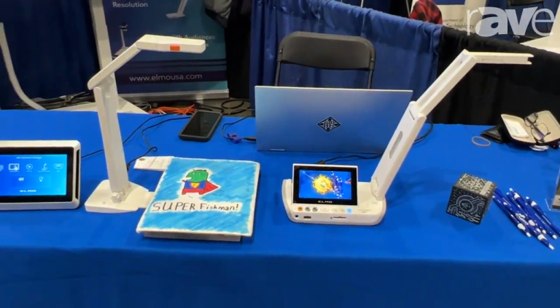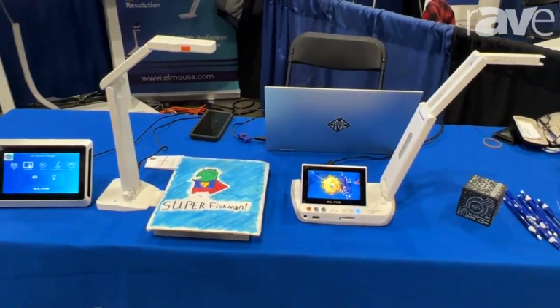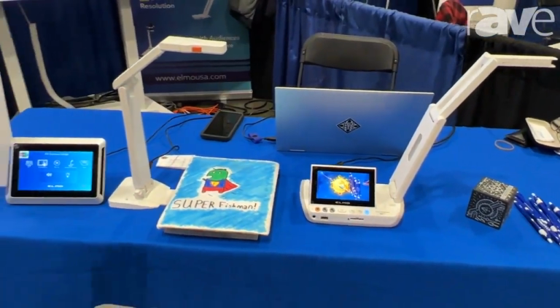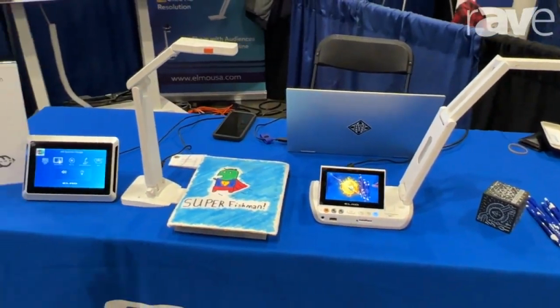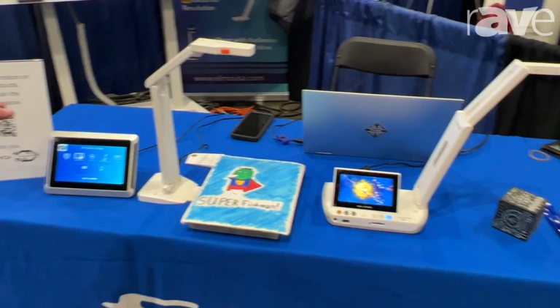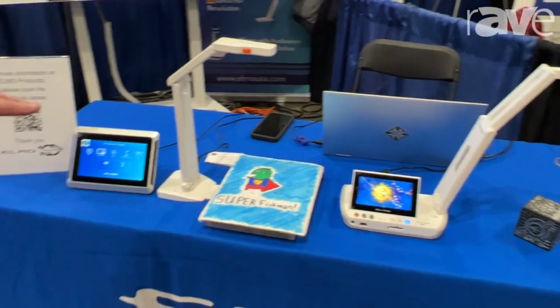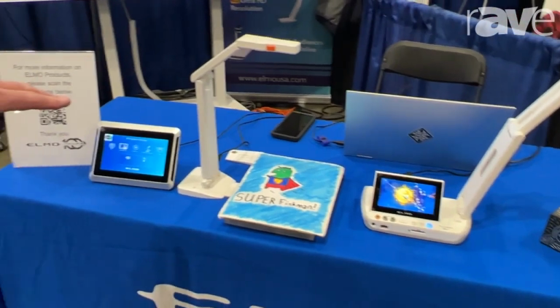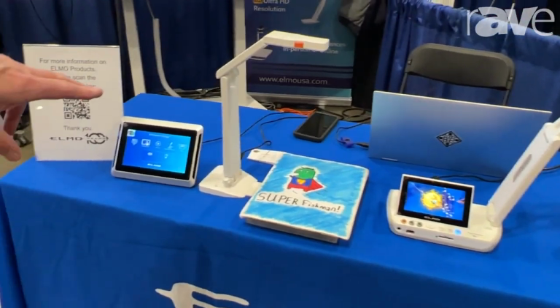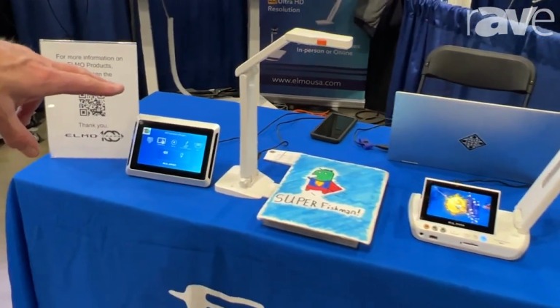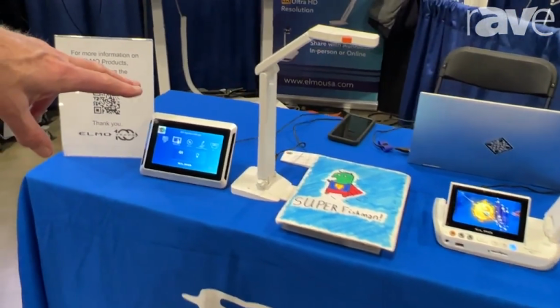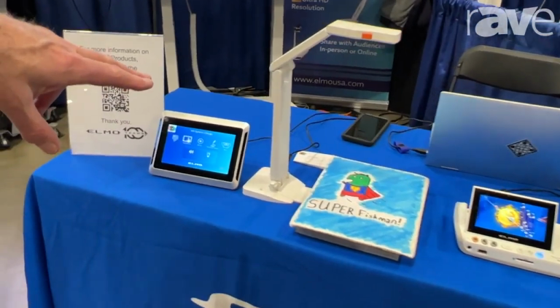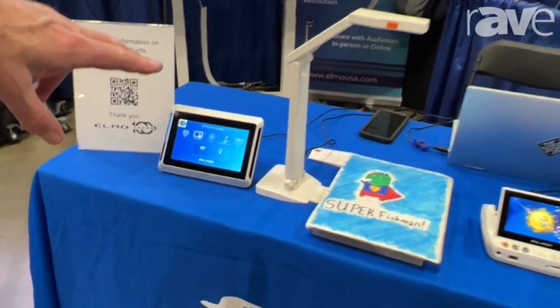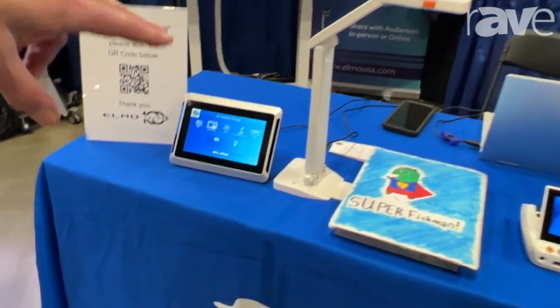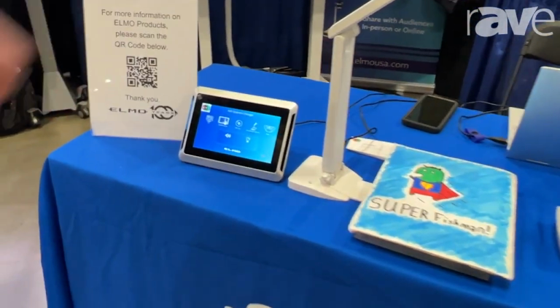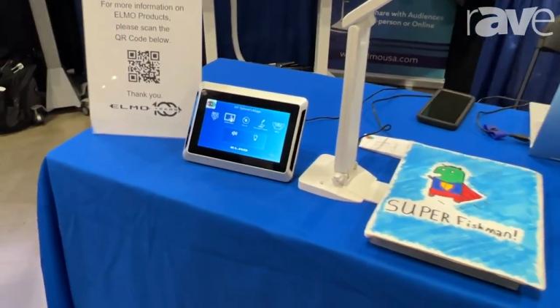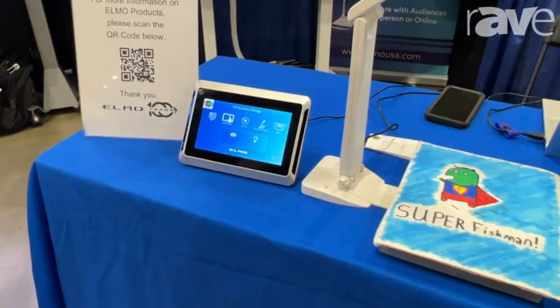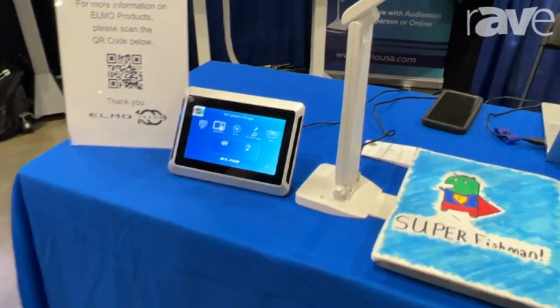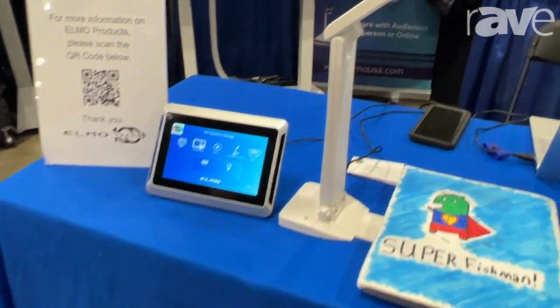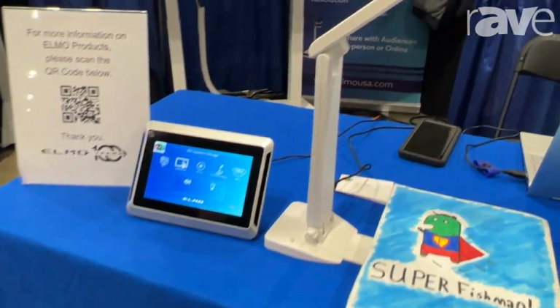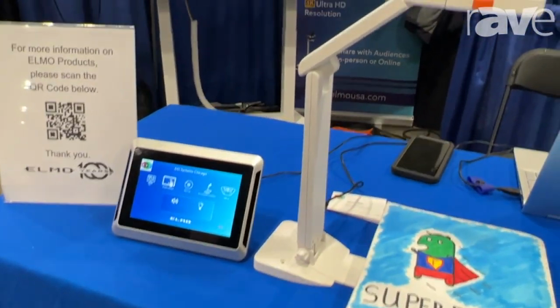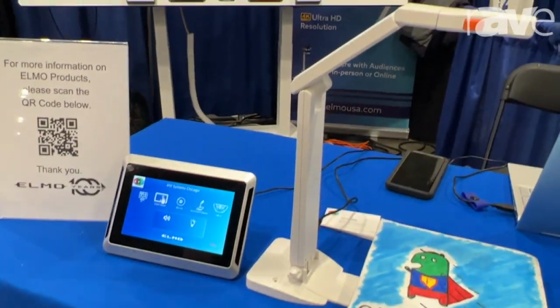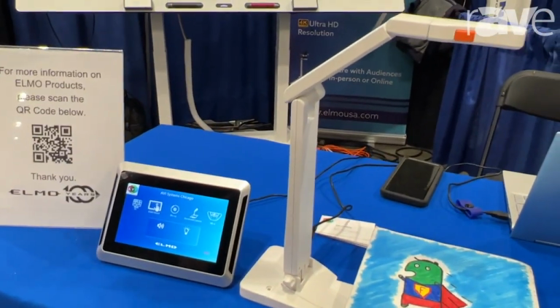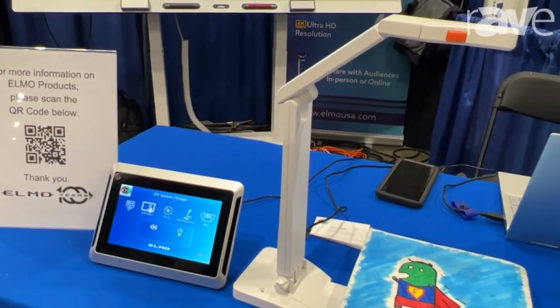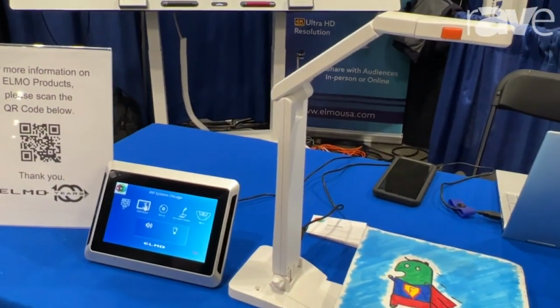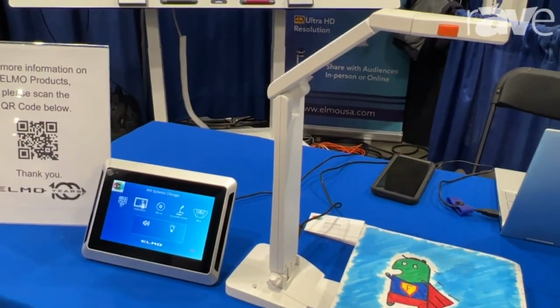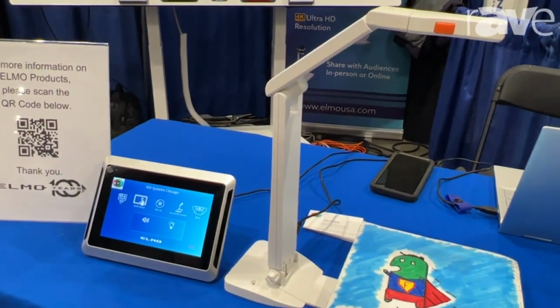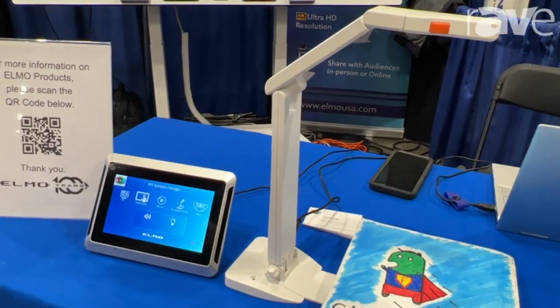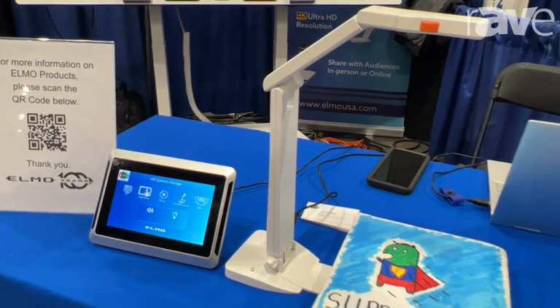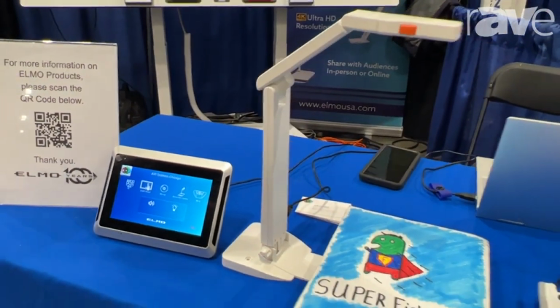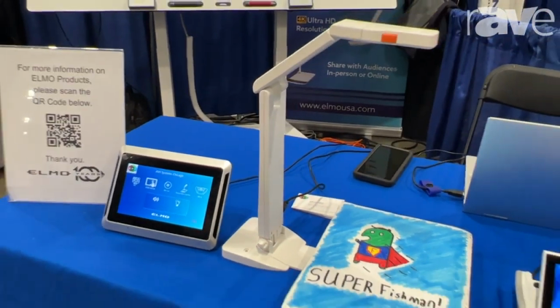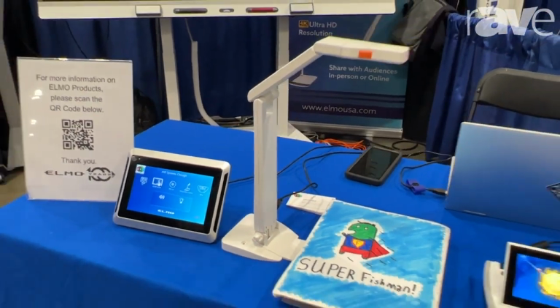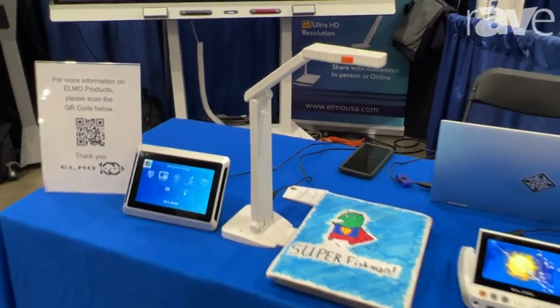We also have our least expensive model, our OX1, which is extremely popular — a USB camera.